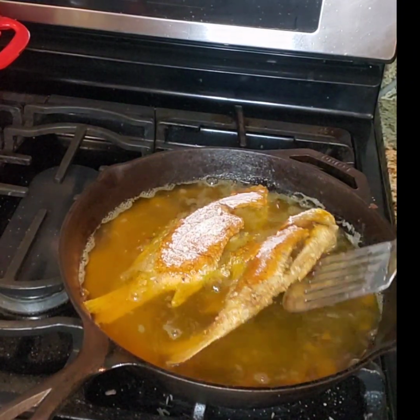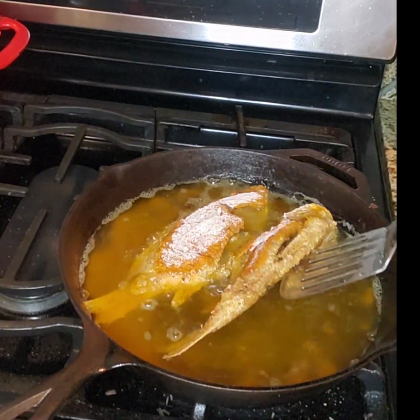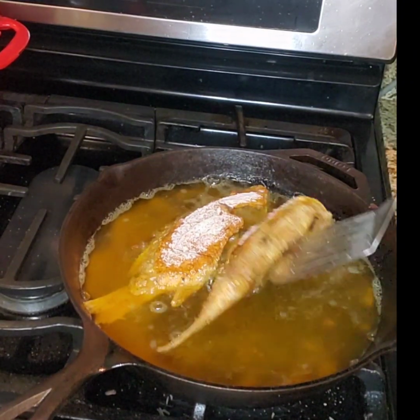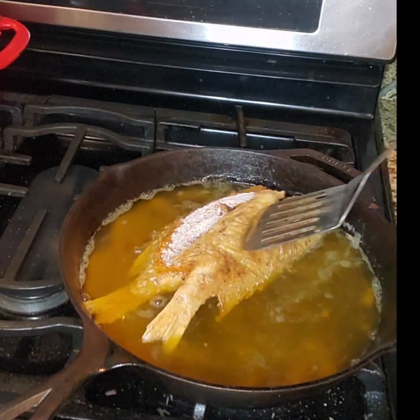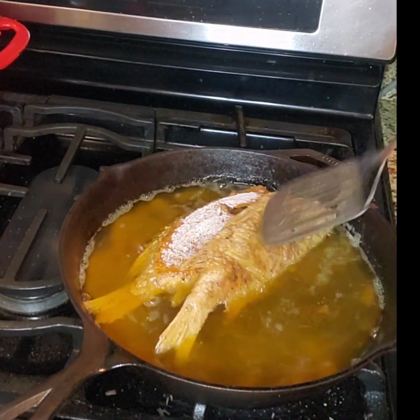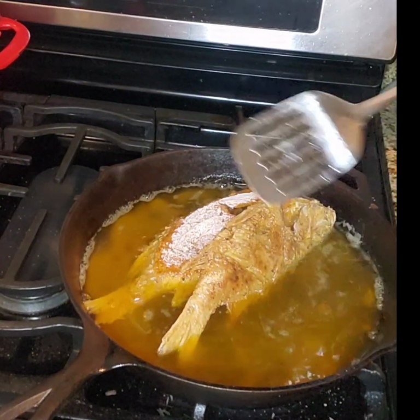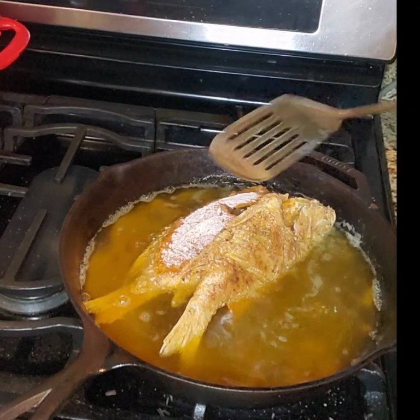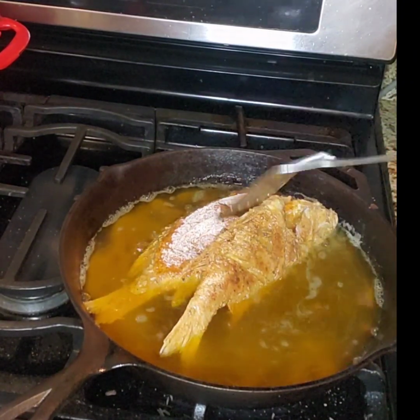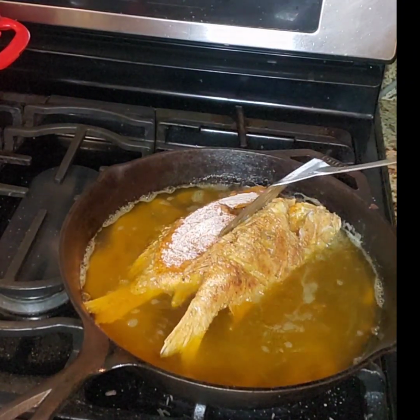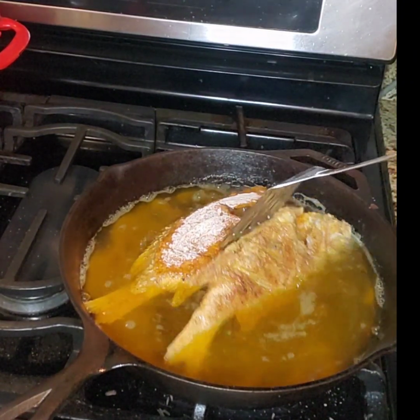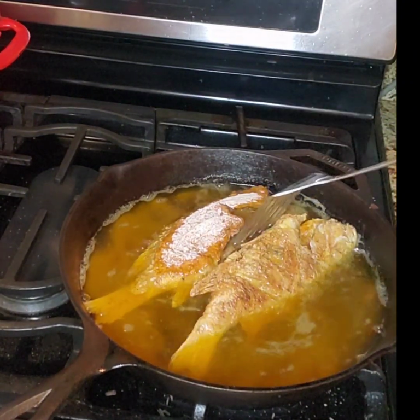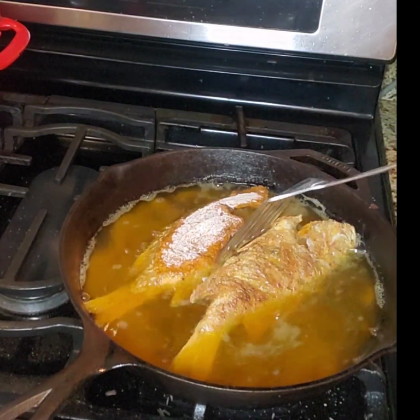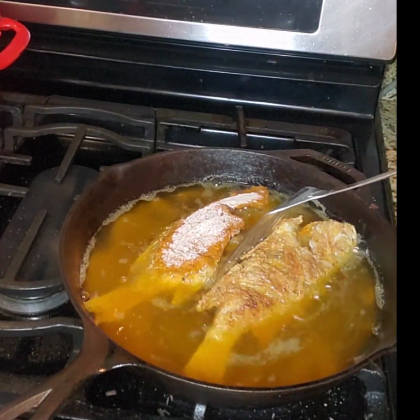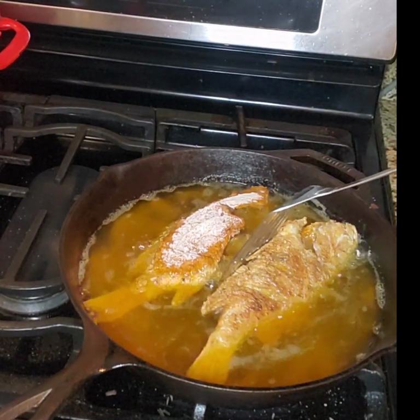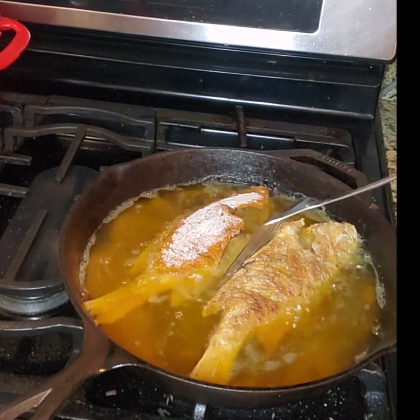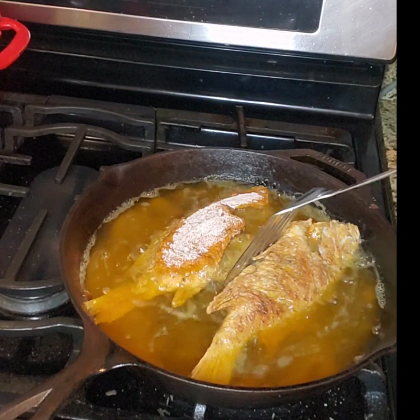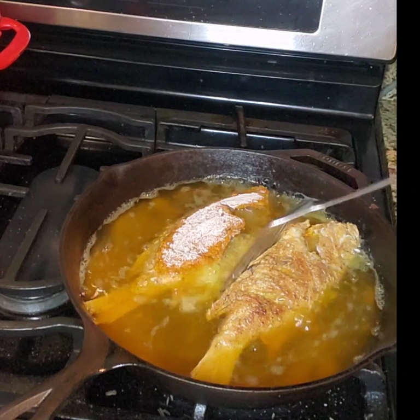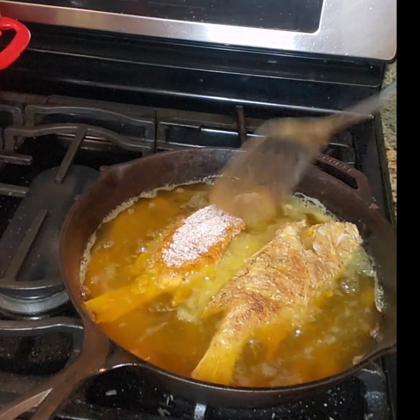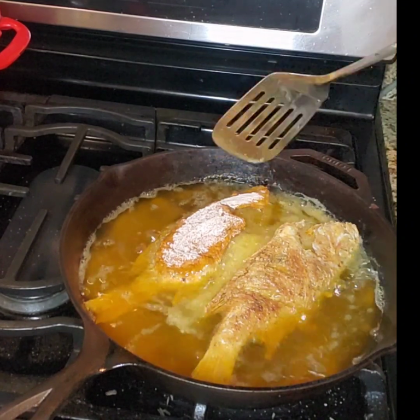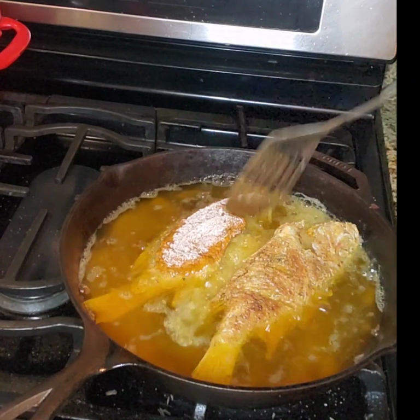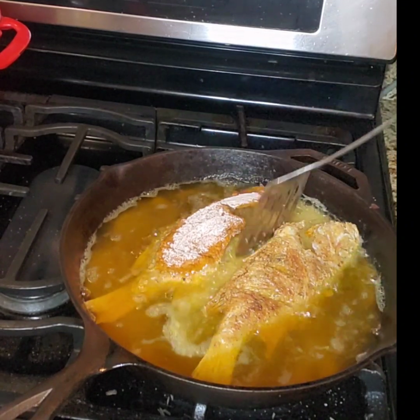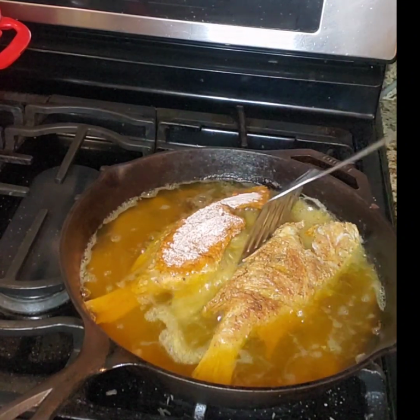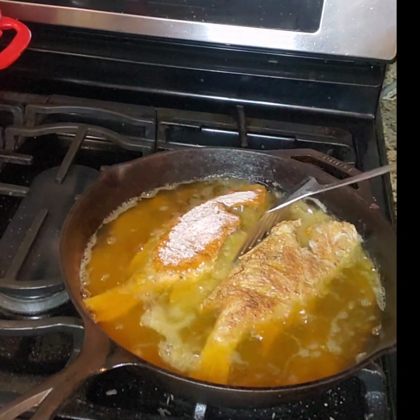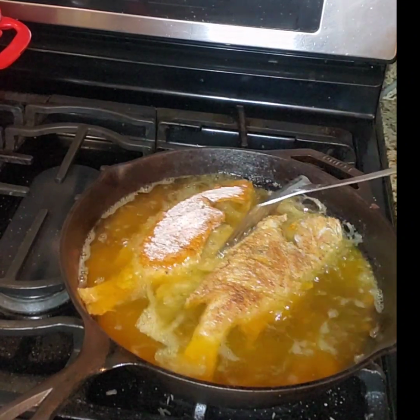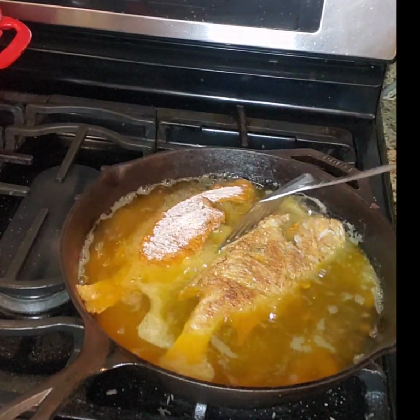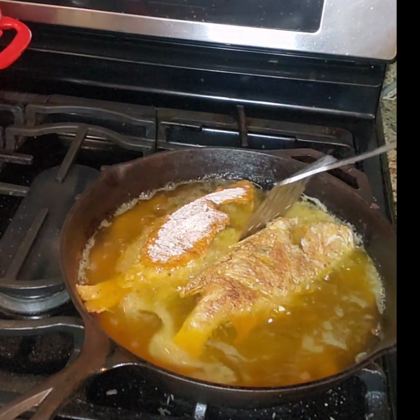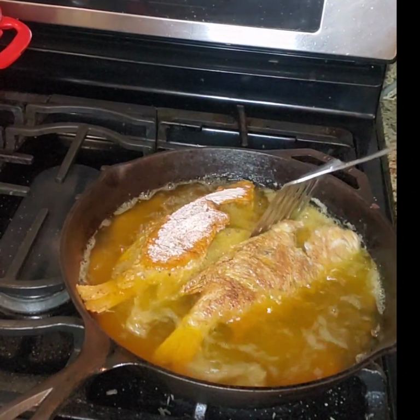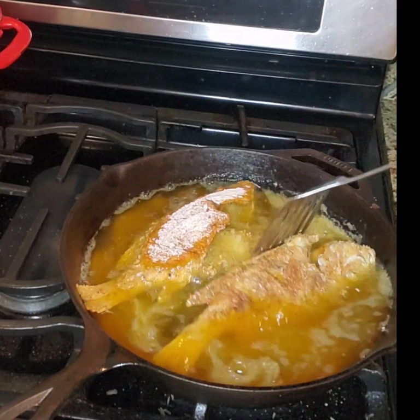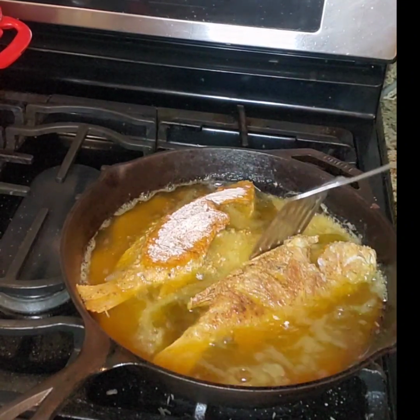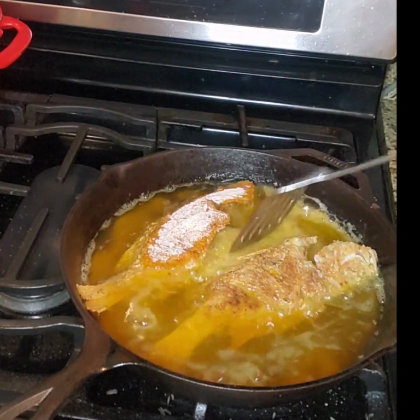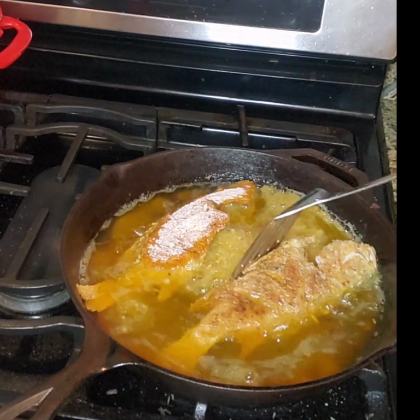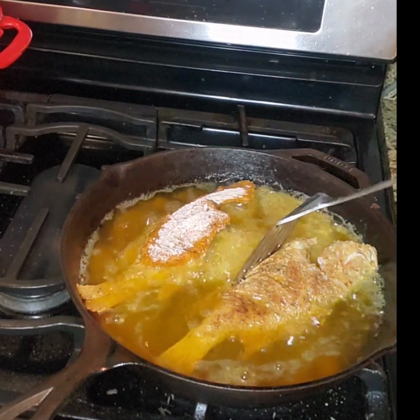And it's time for that first flip. See how nice and golden brown it is?